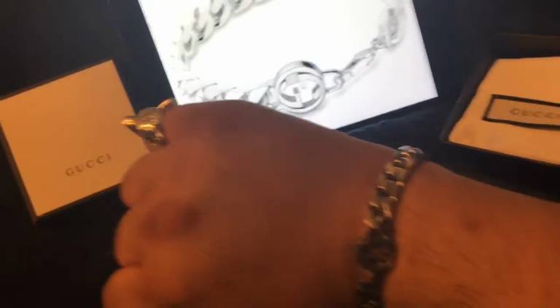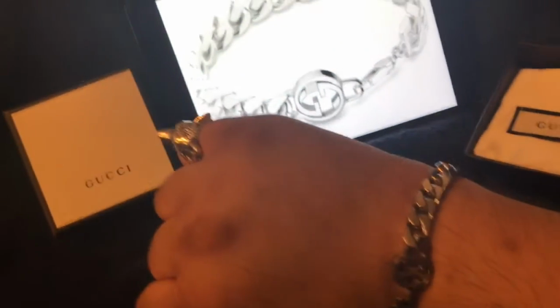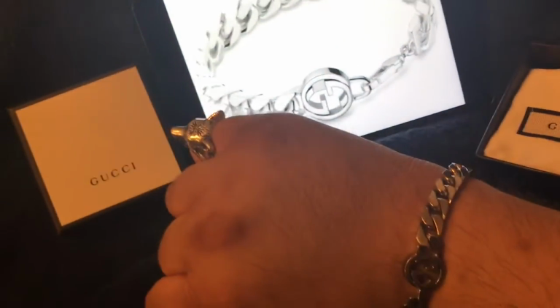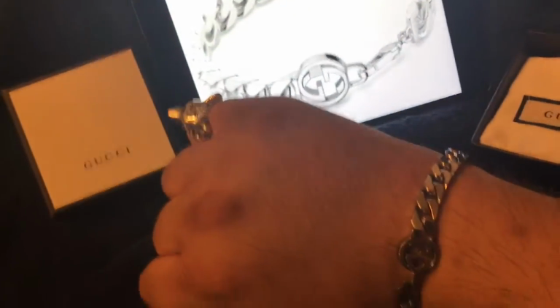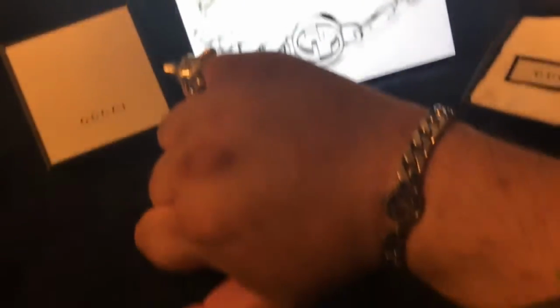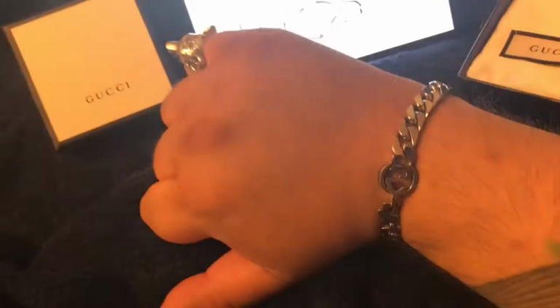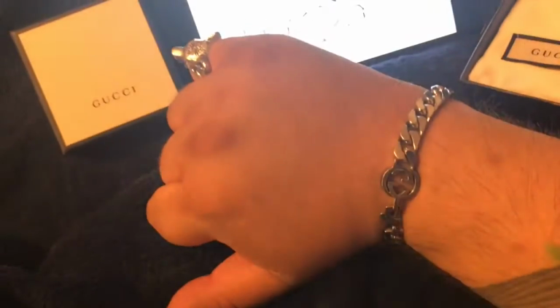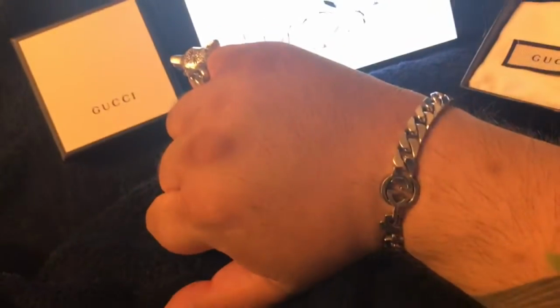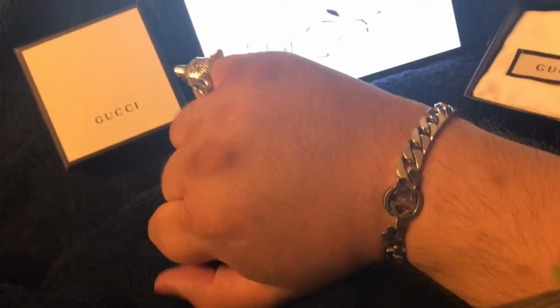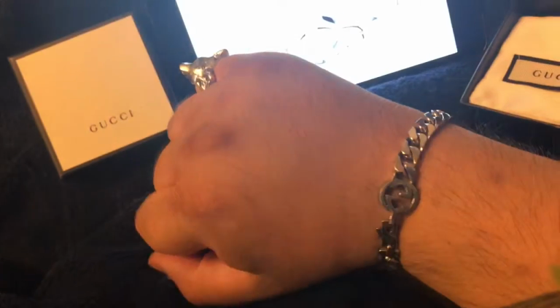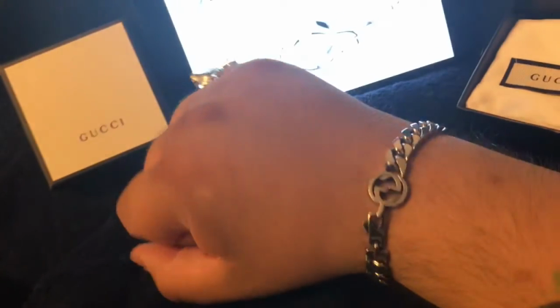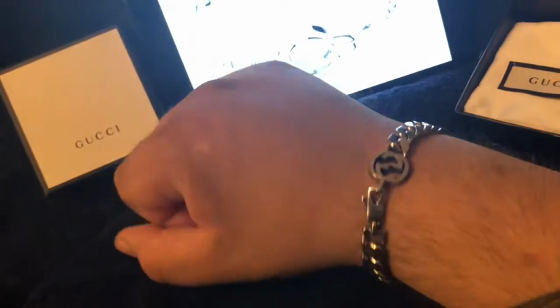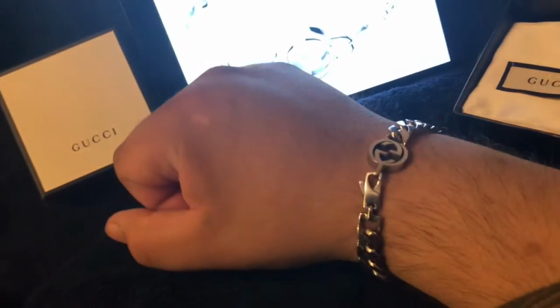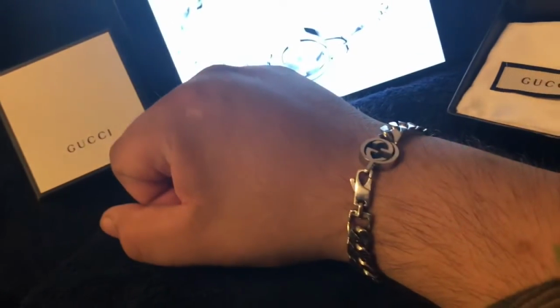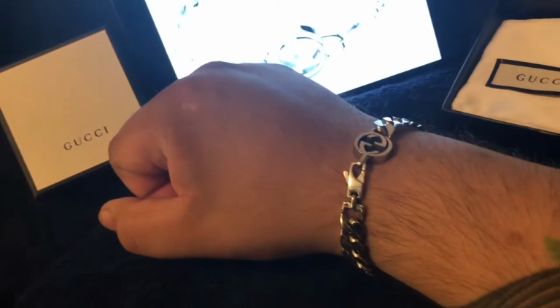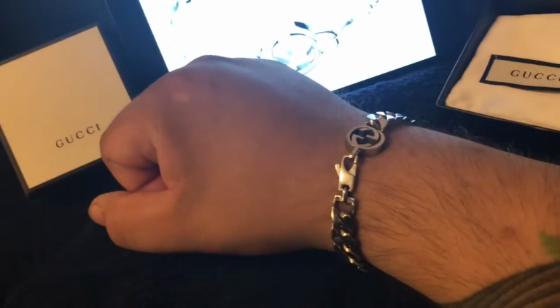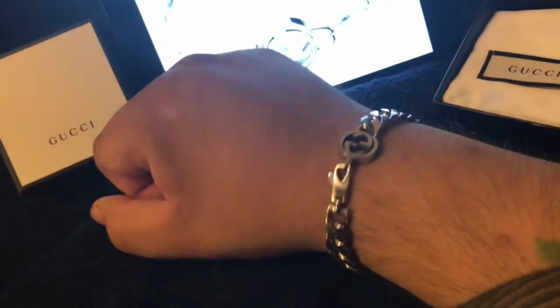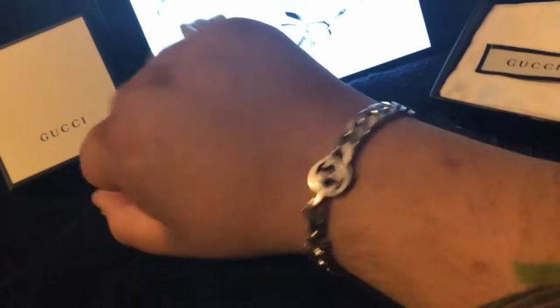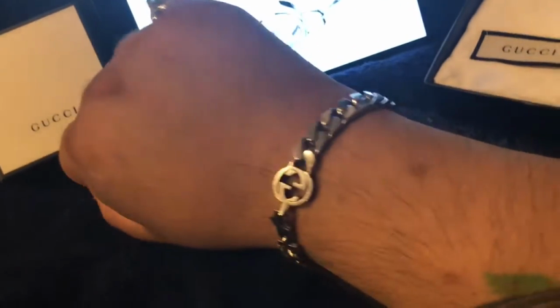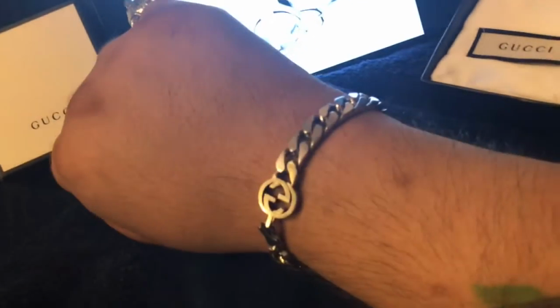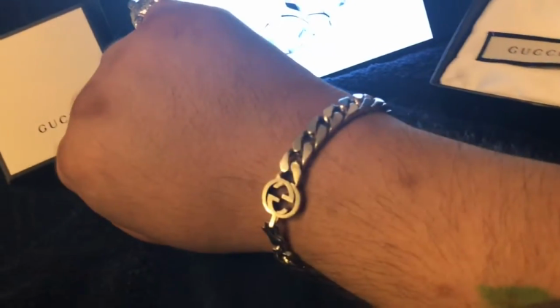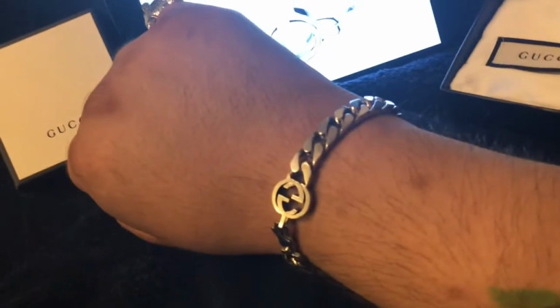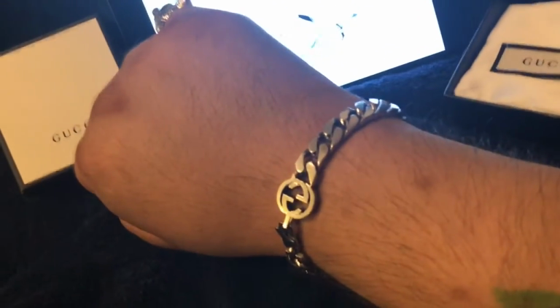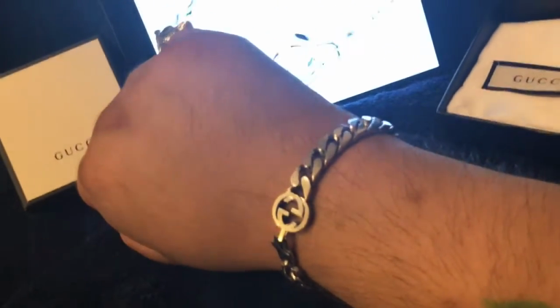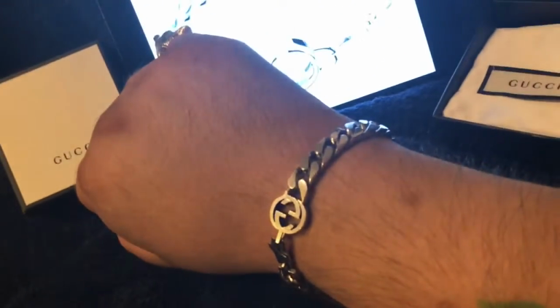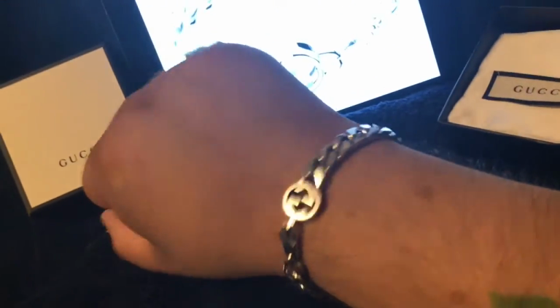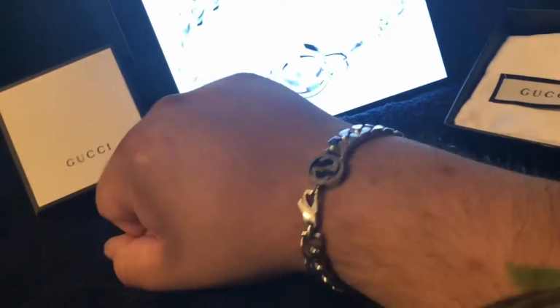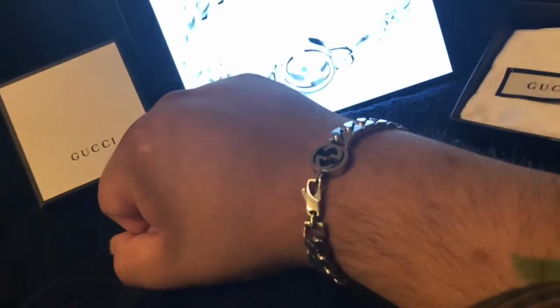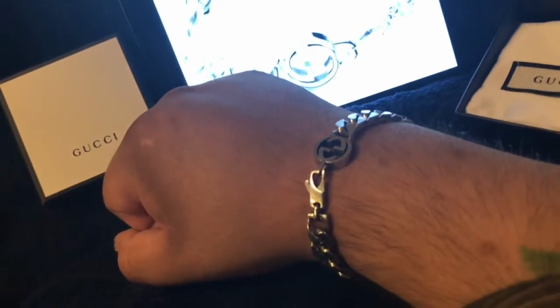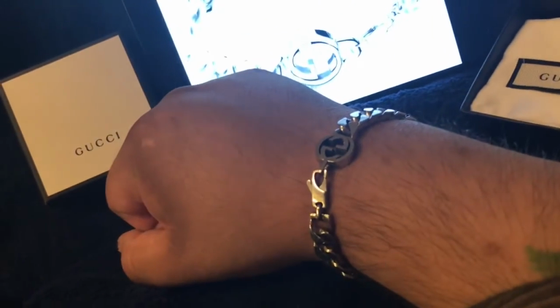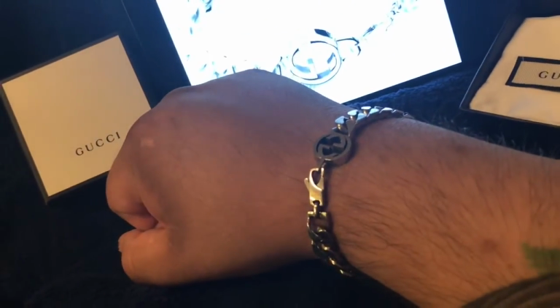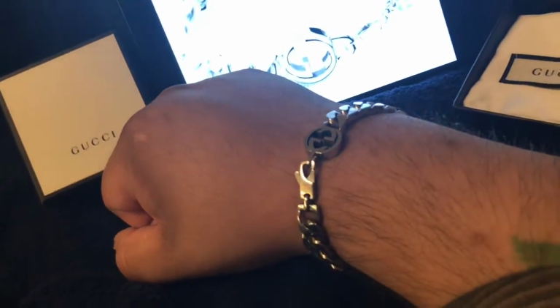So yeah, that's pretty much how it looks. It's pretty cool, I really like it — I wear it every day, so it's awesome.